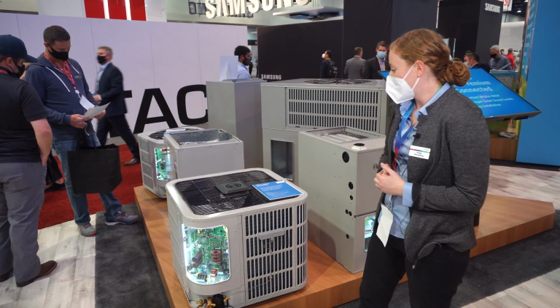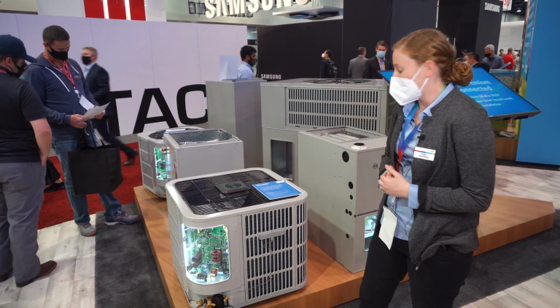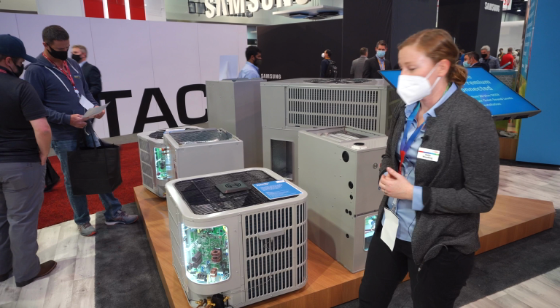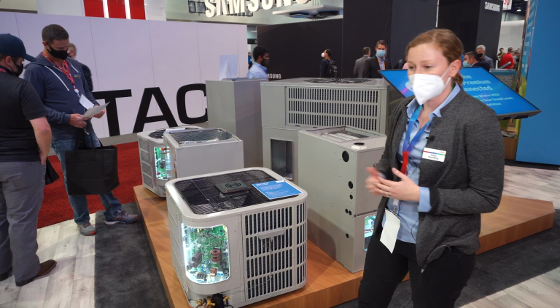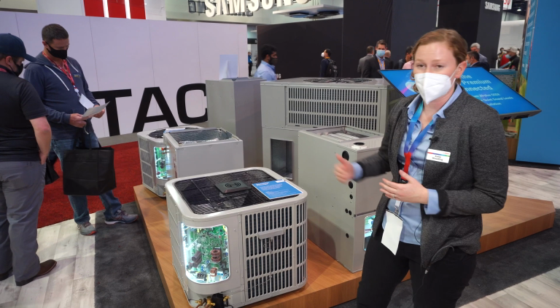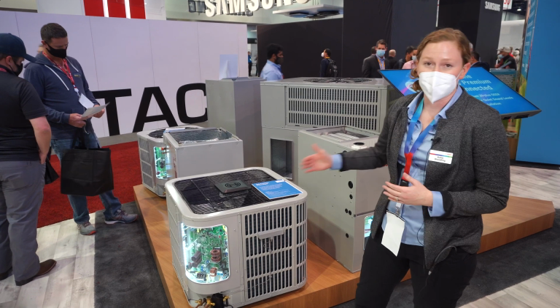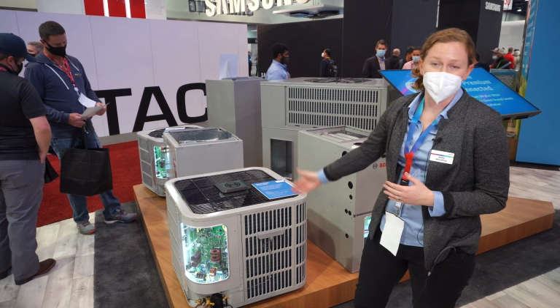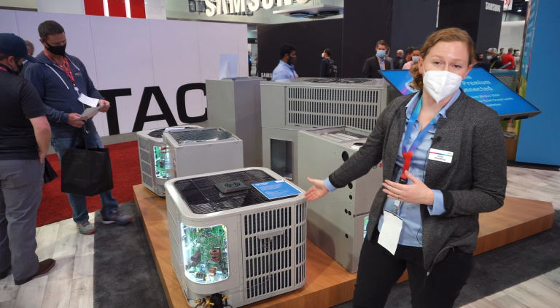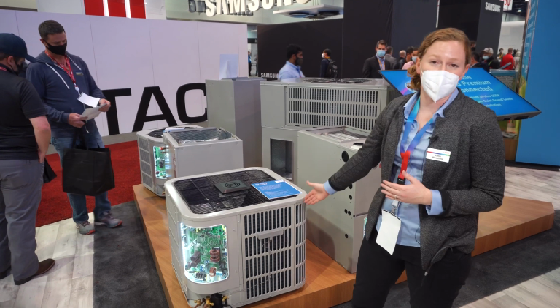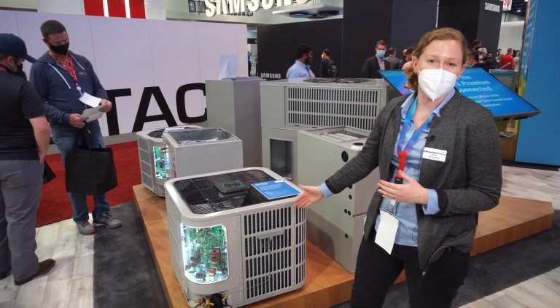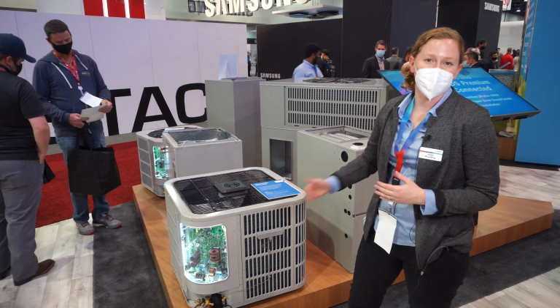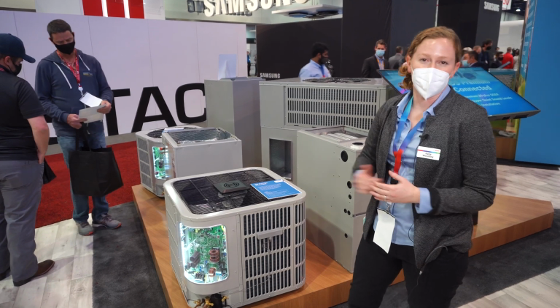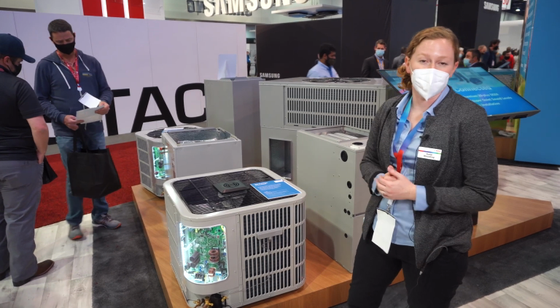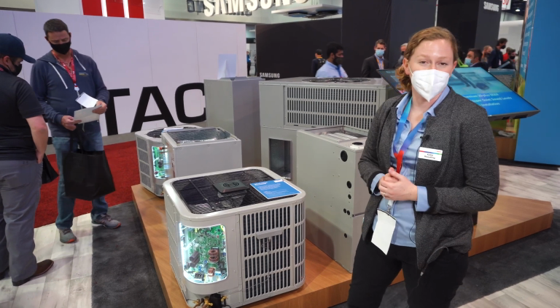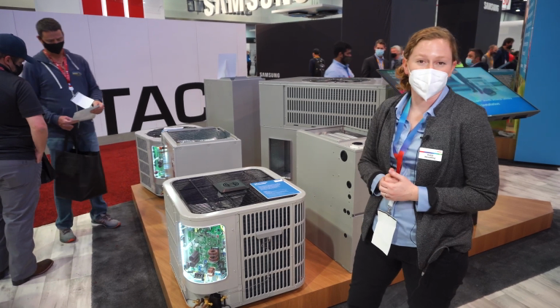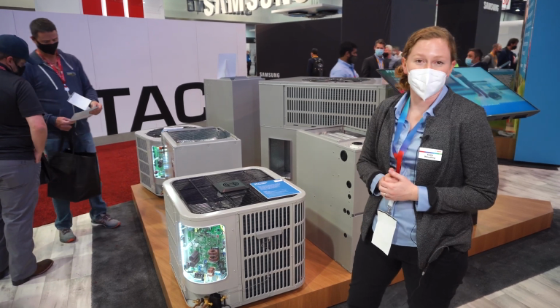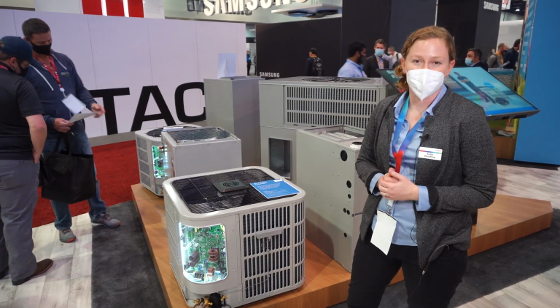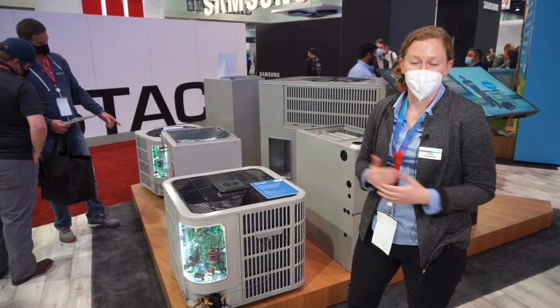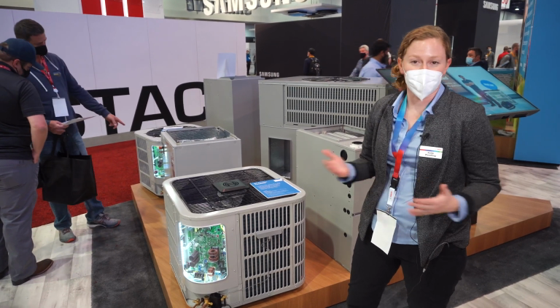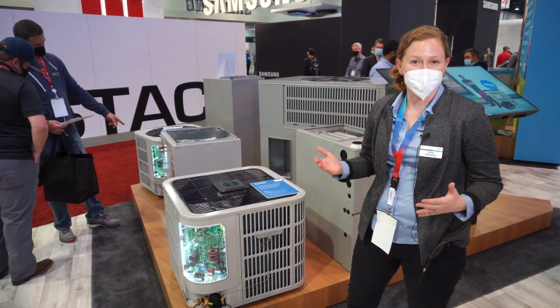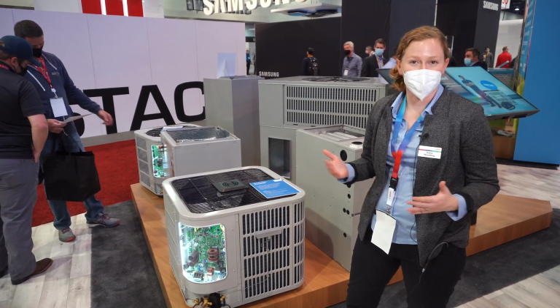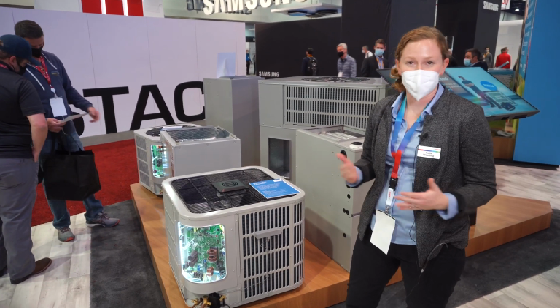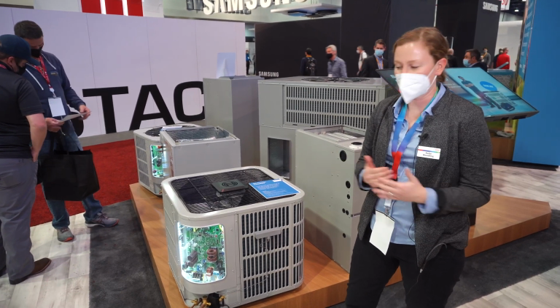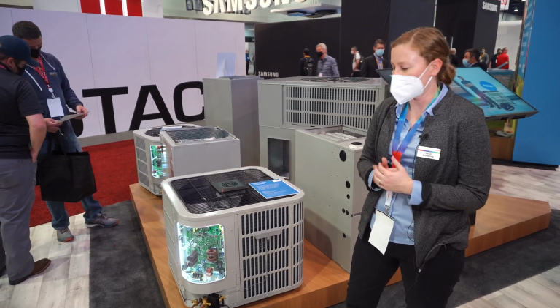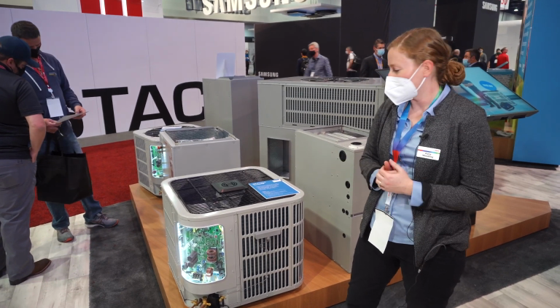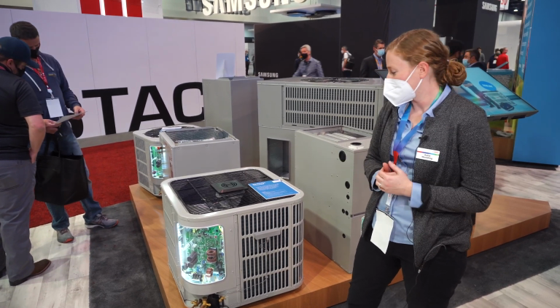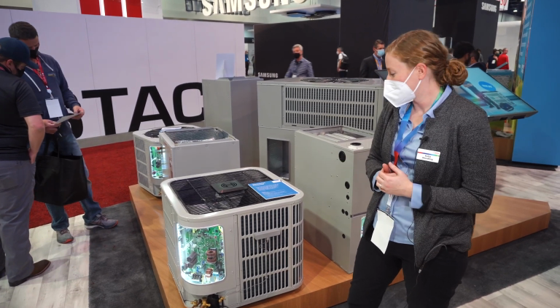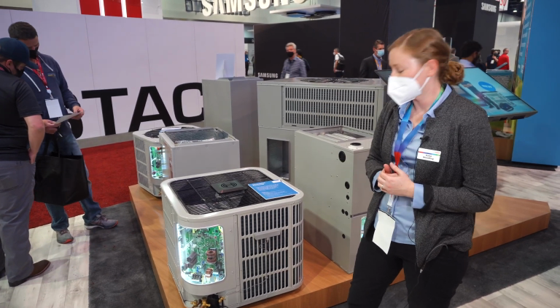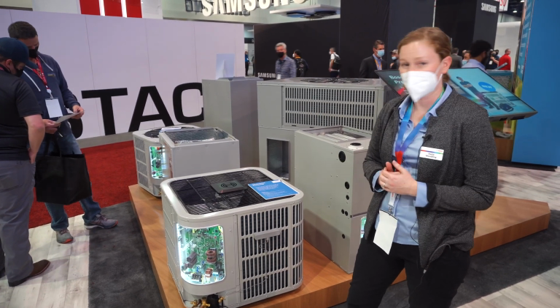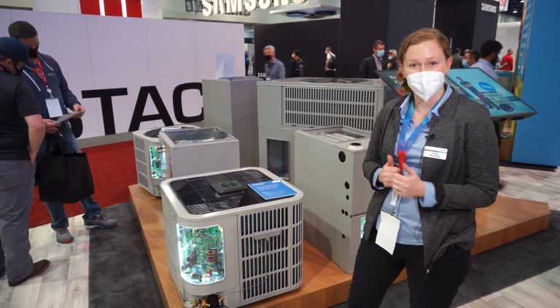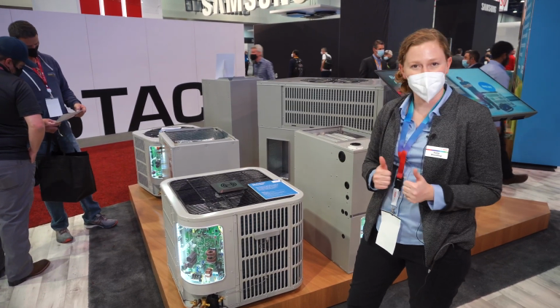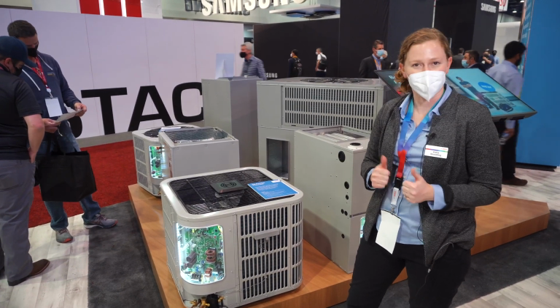This is our 20 SEER equipment. I'm really excited — if anyone wants to come check it out, thank you.